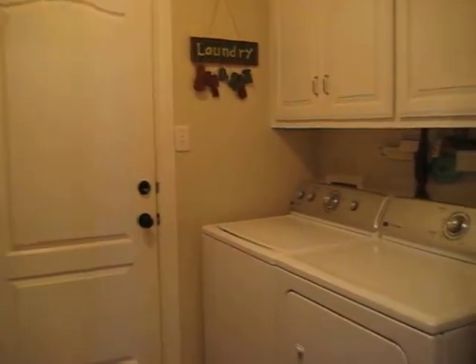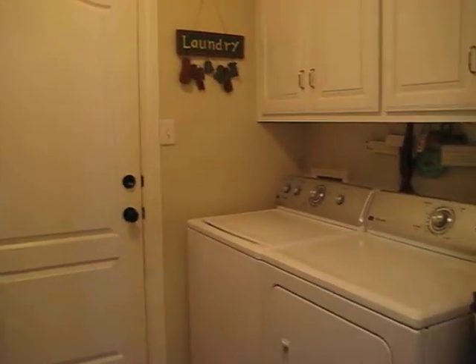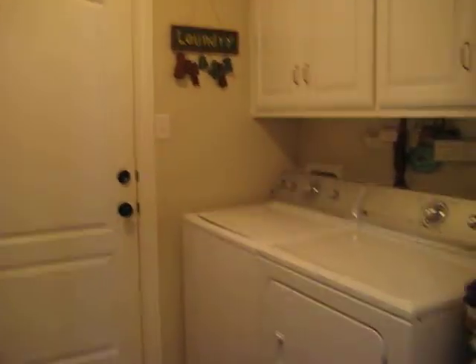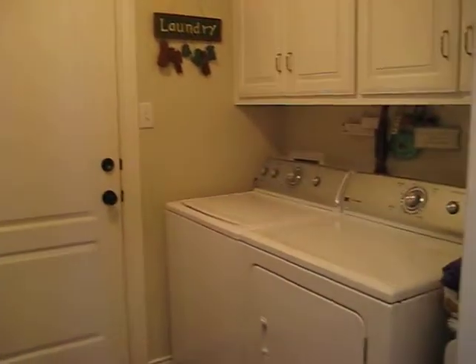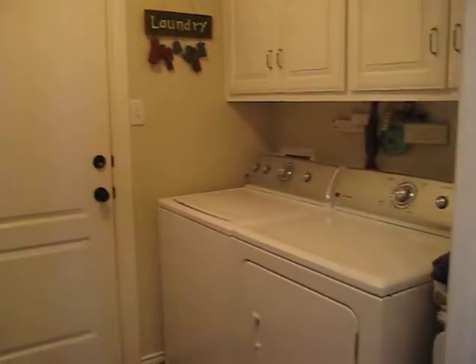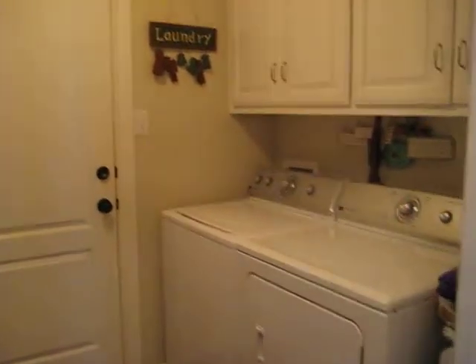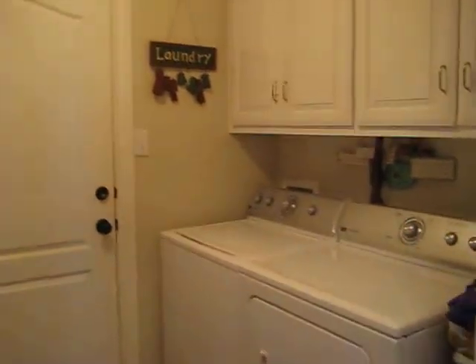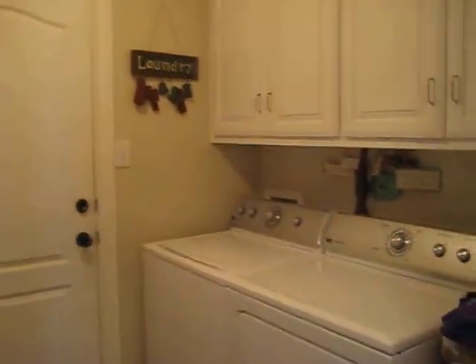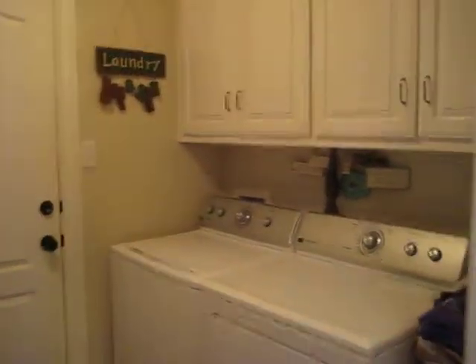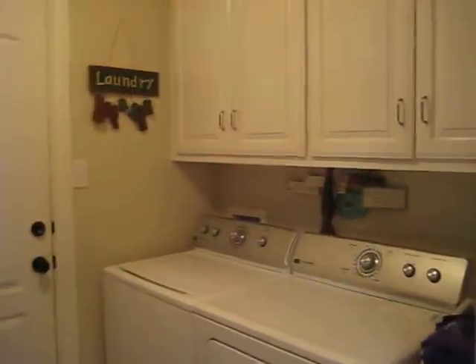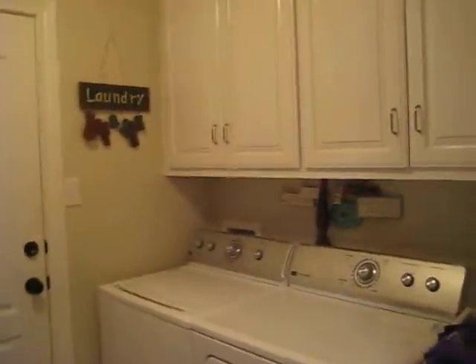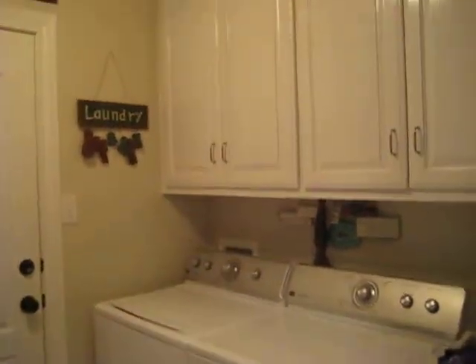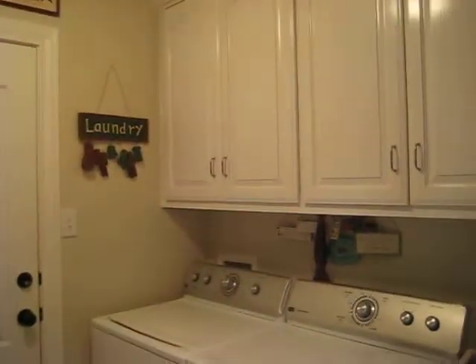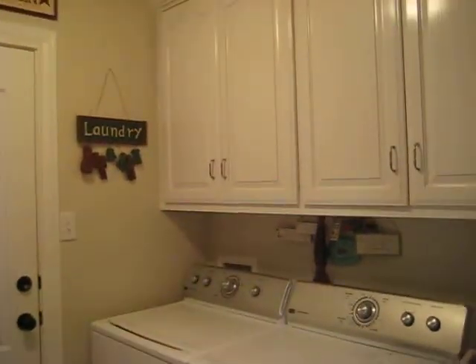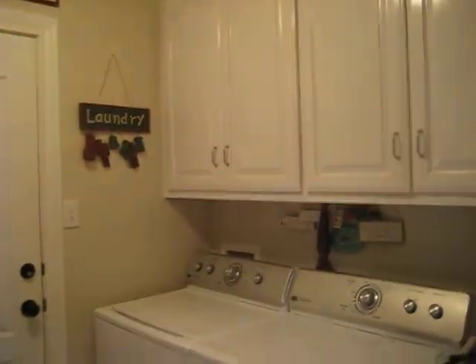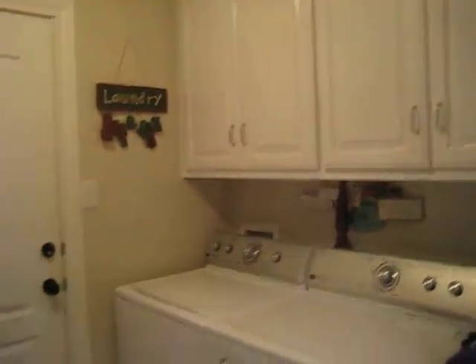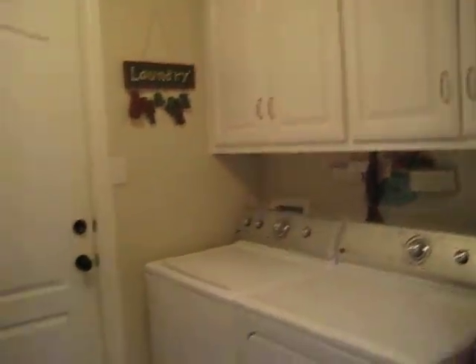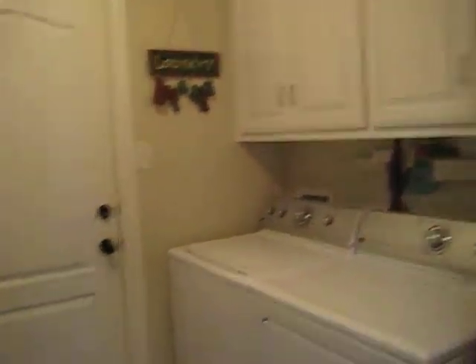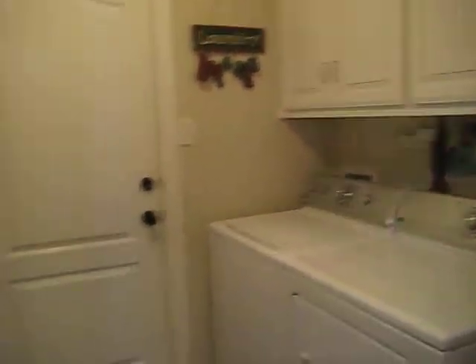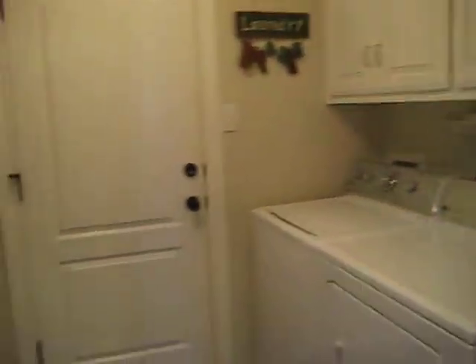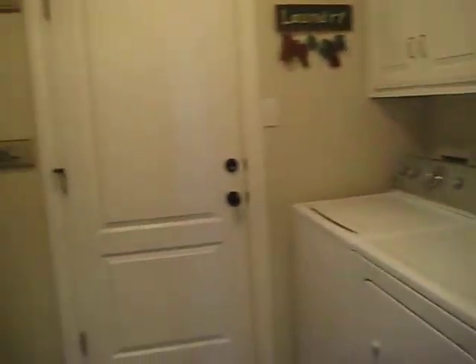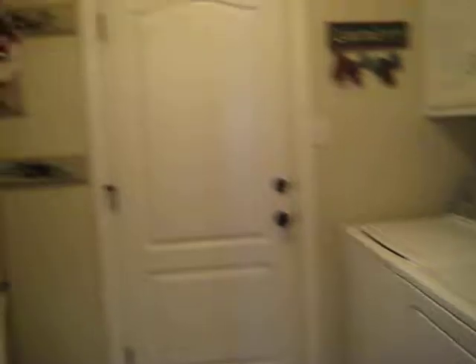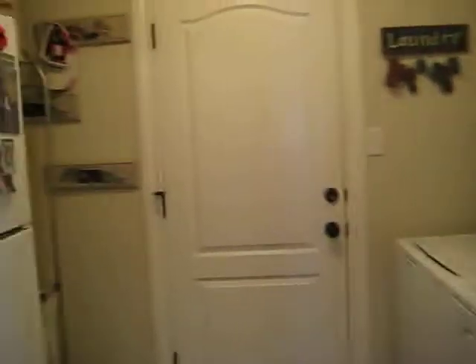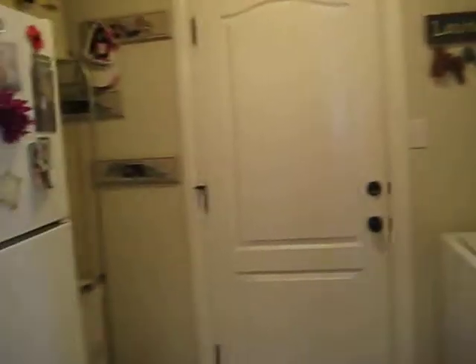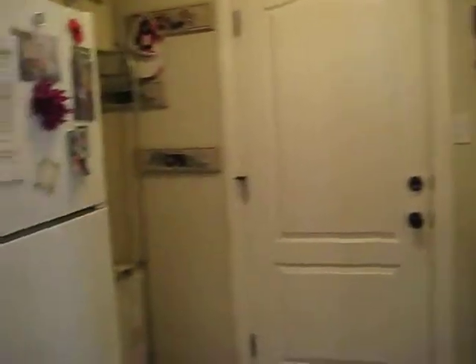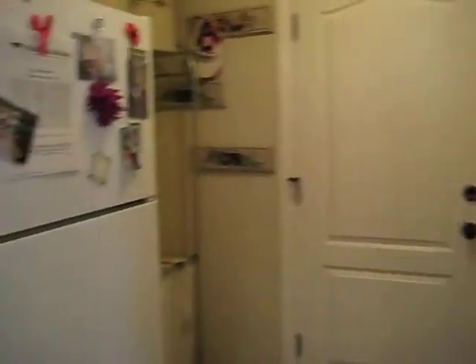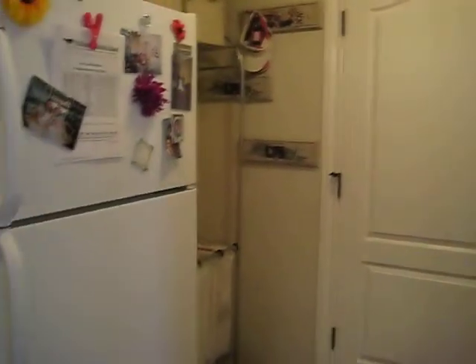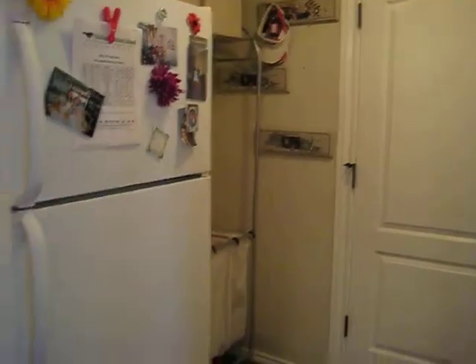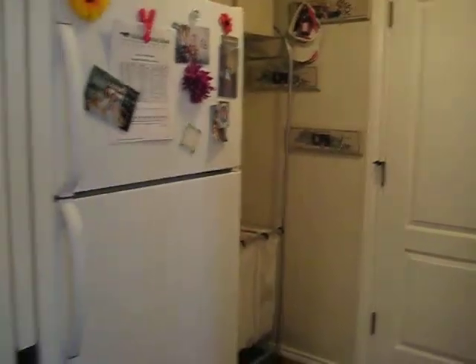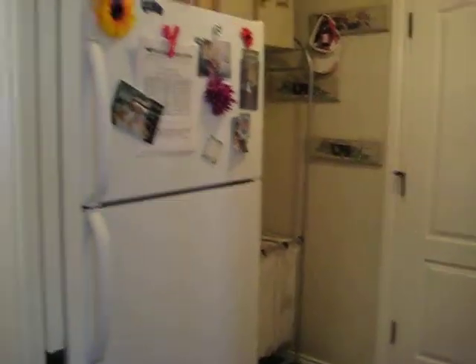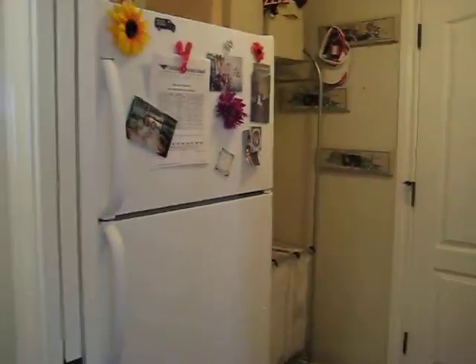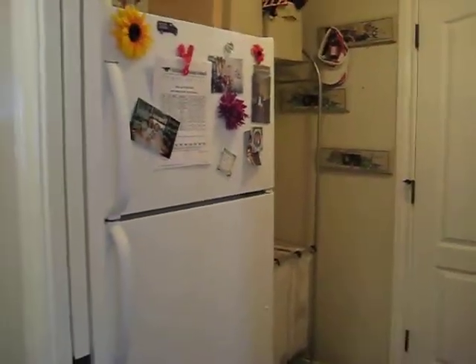It's the laundry room. It has storage above and has room for an extra refrigerator.